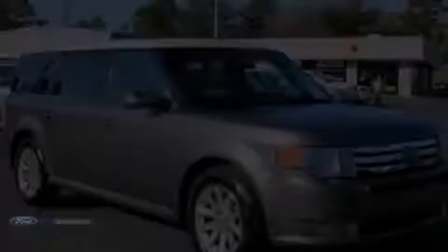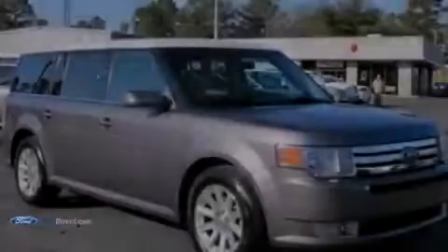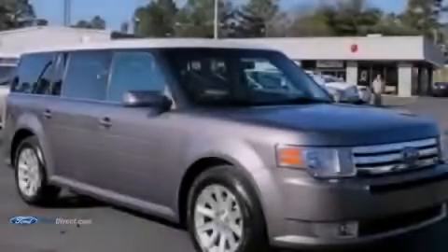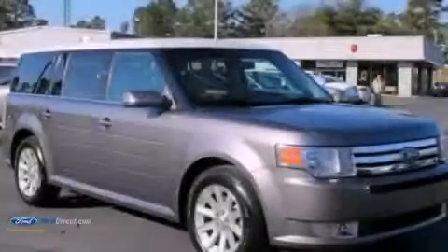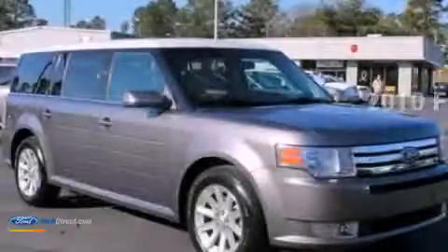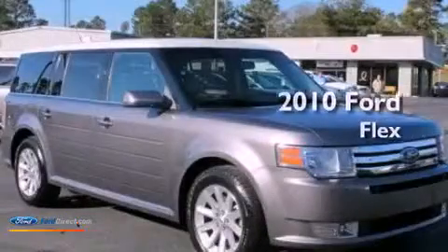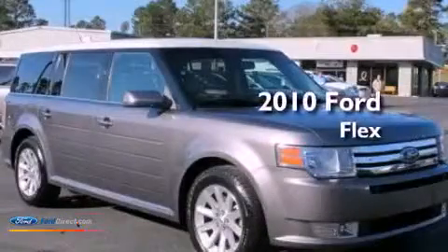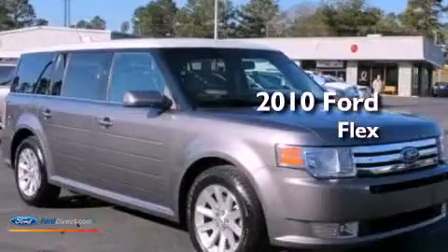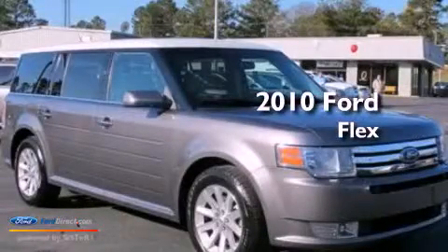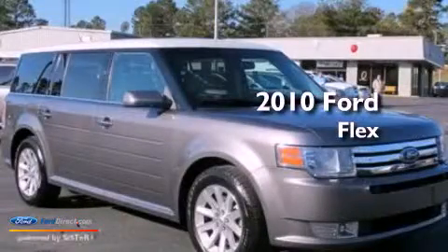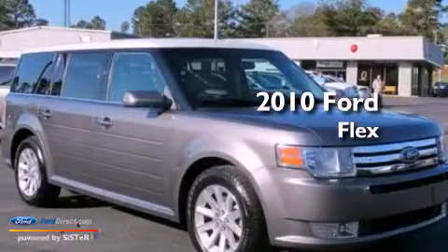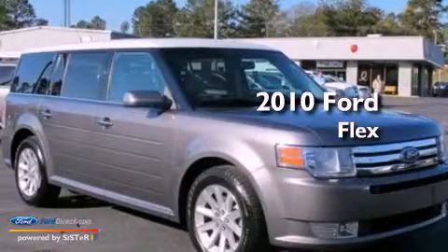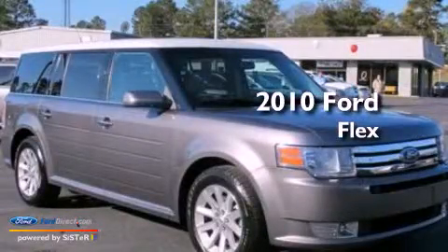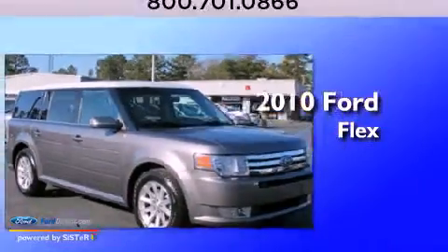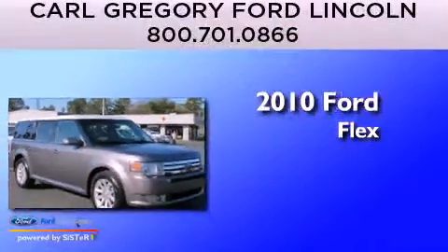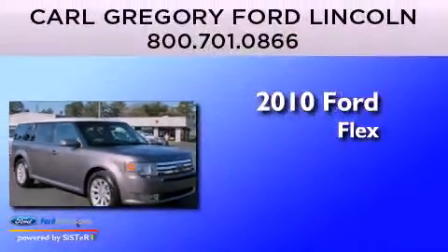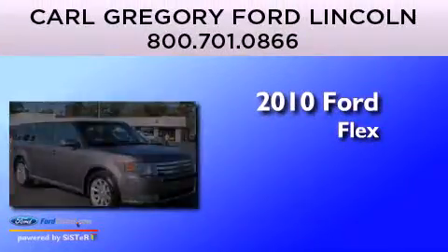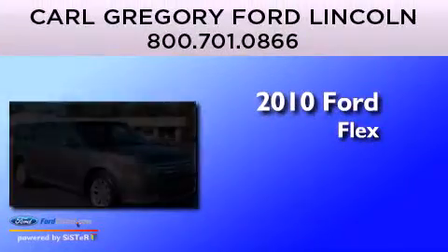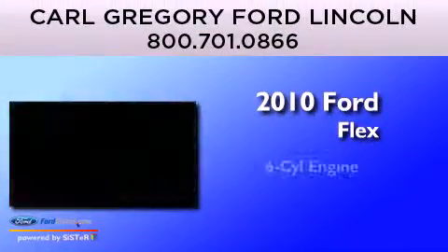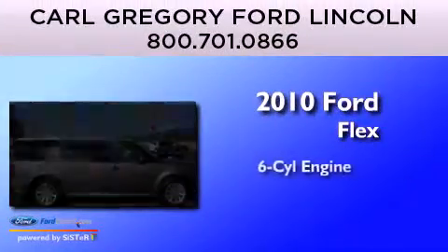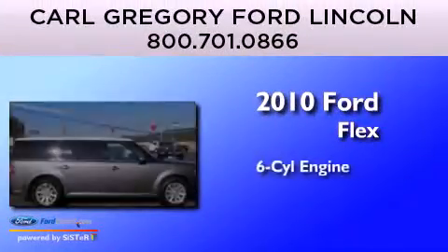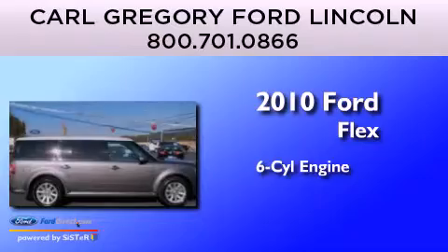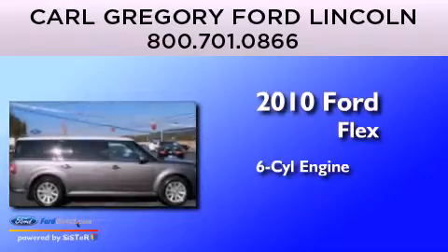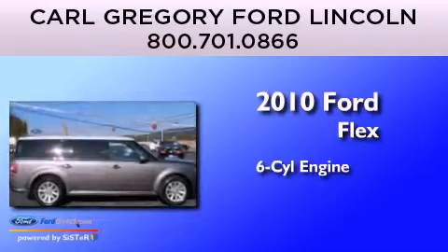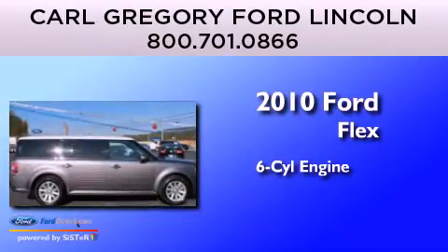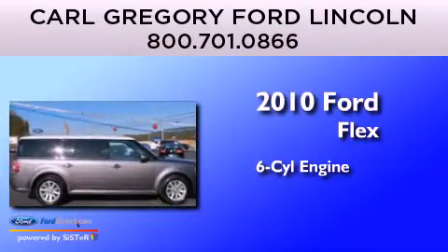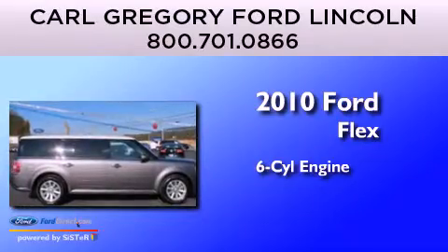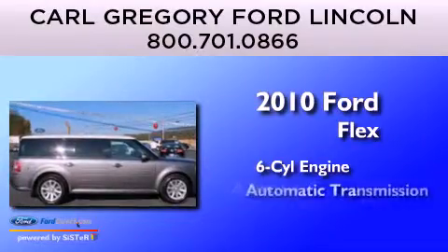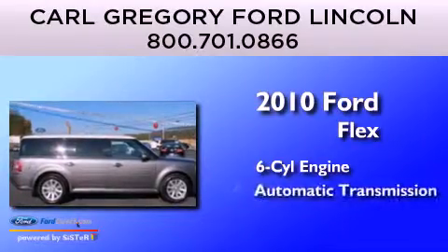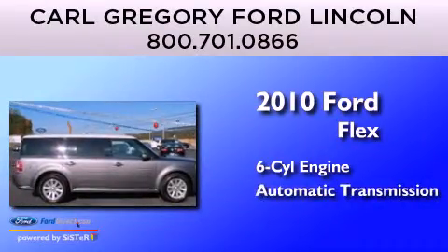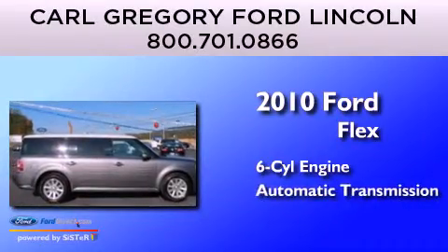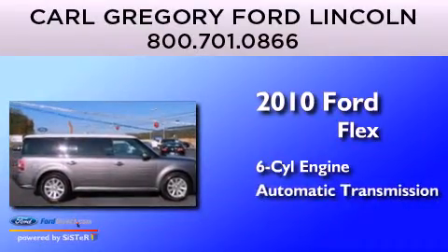This is a 2010 Ford Flex. It features a six-cylinder engine and an automatic transmission.